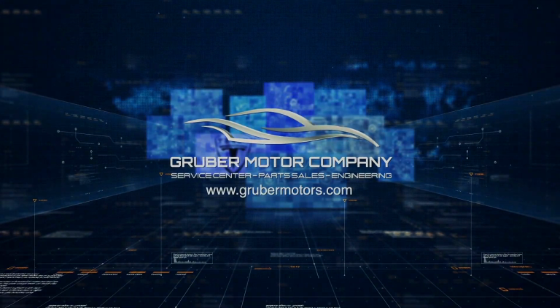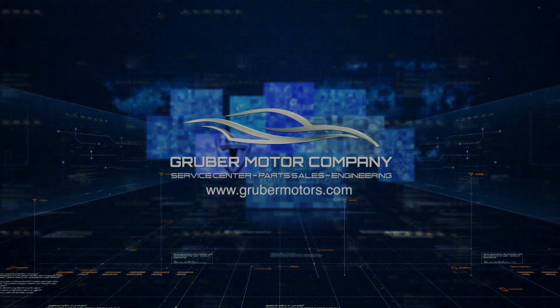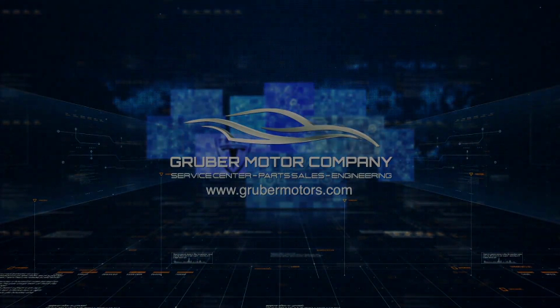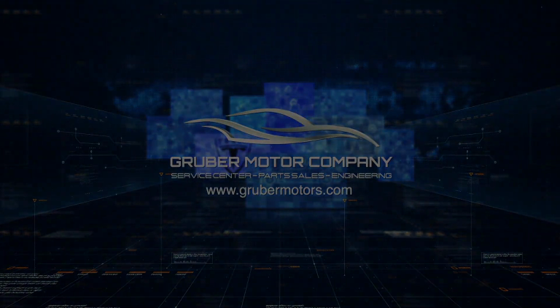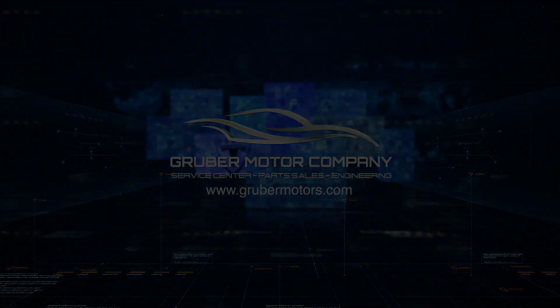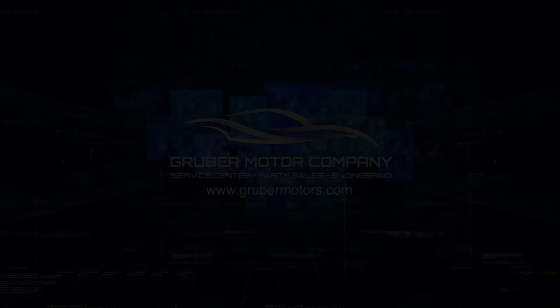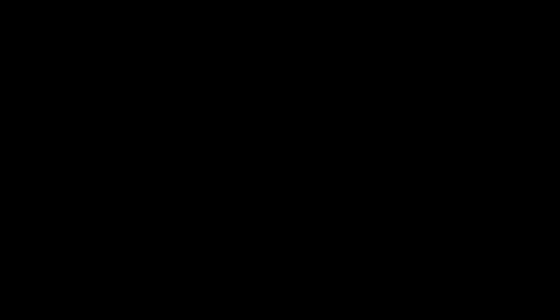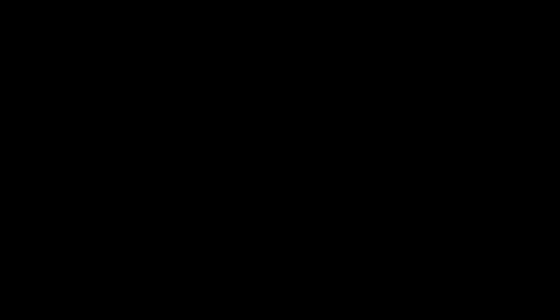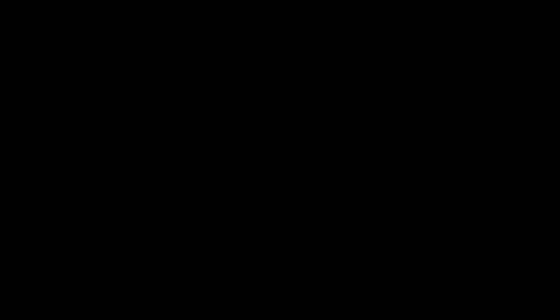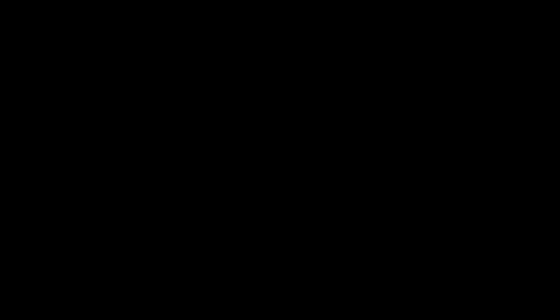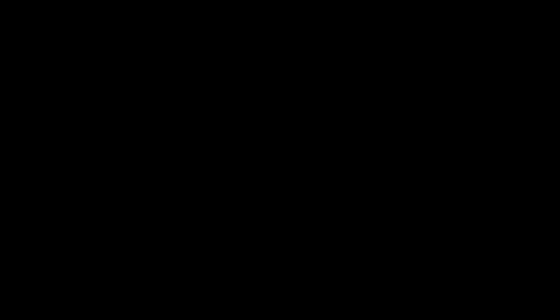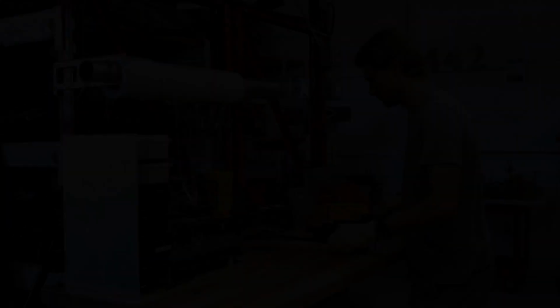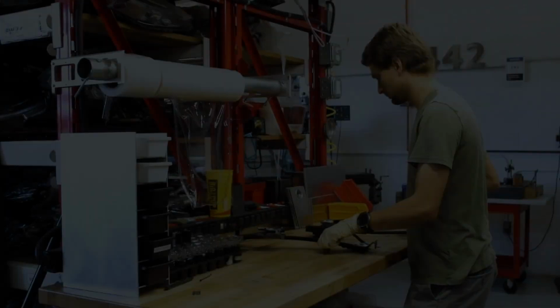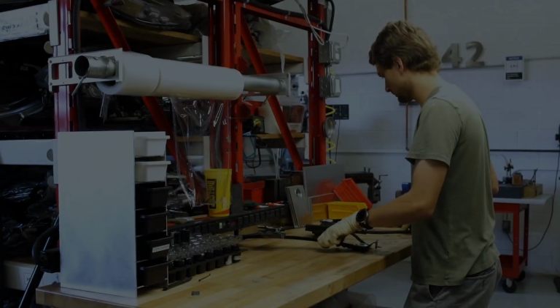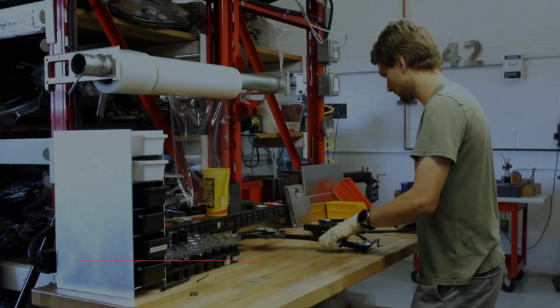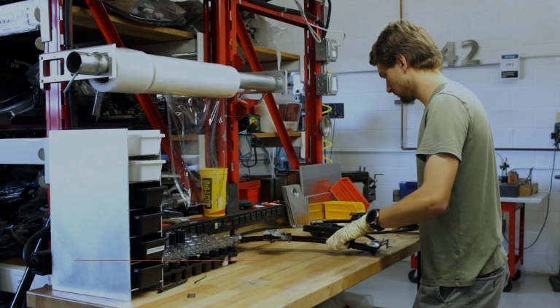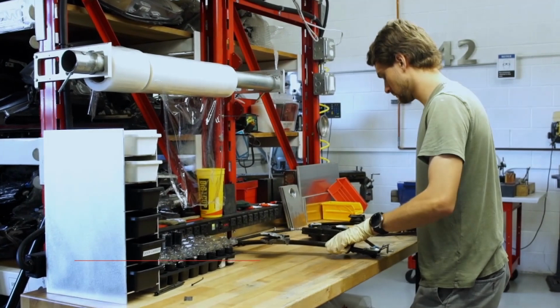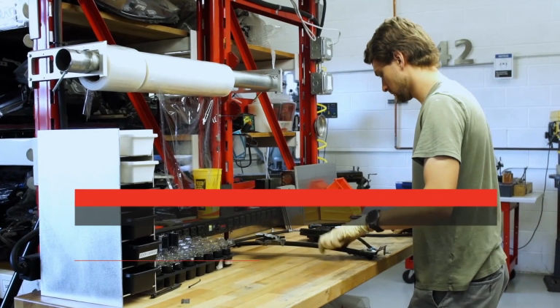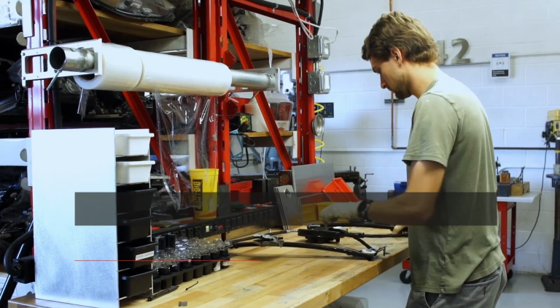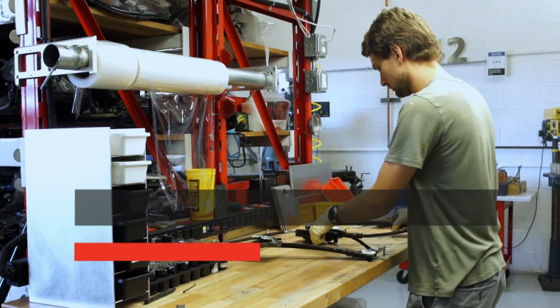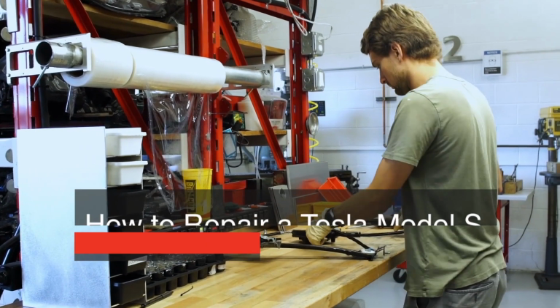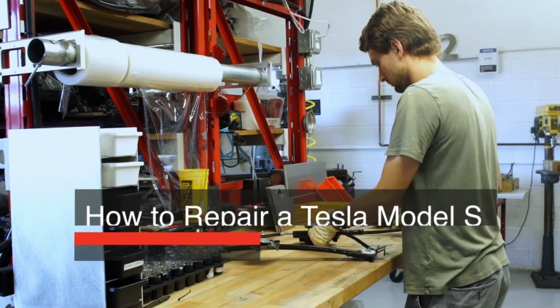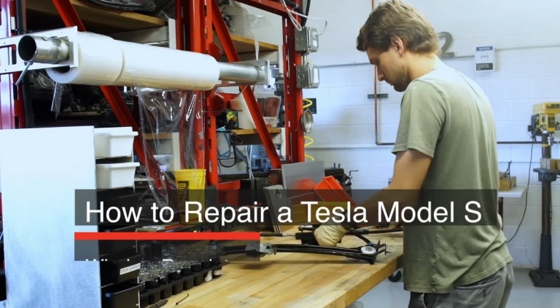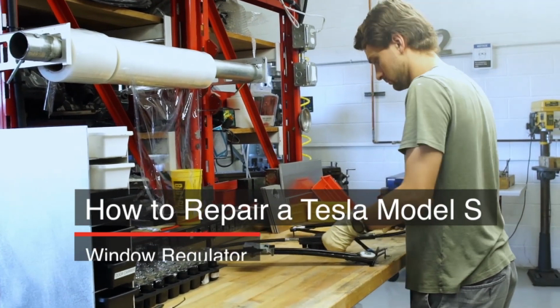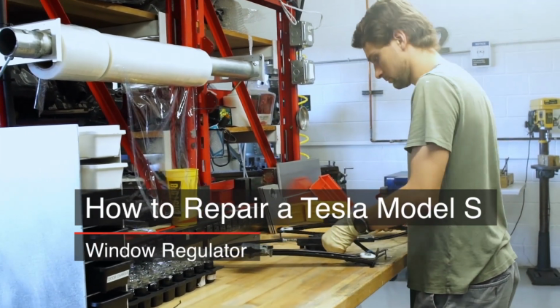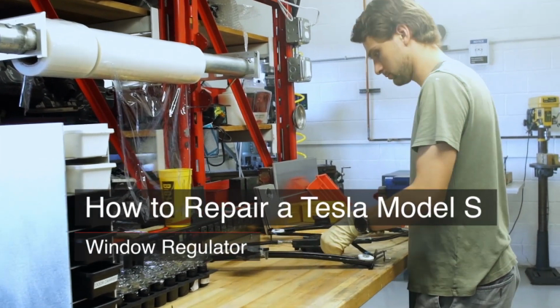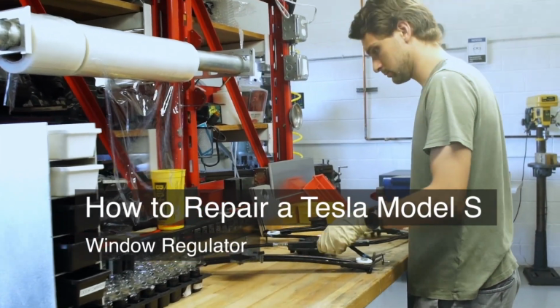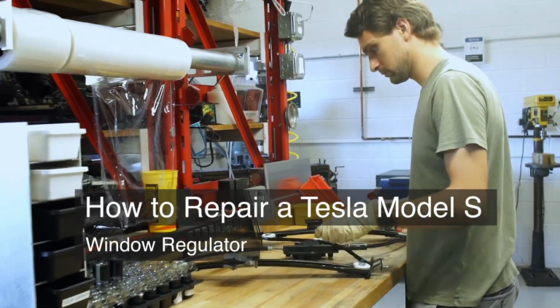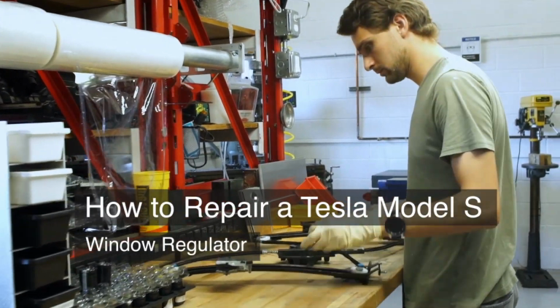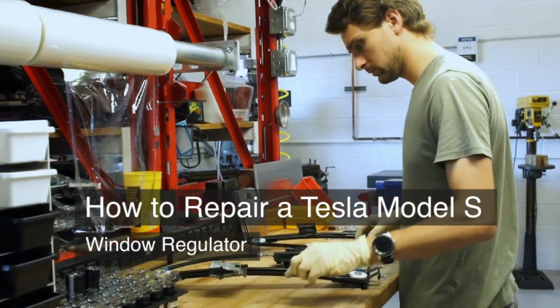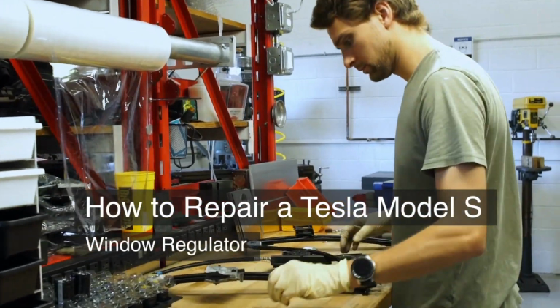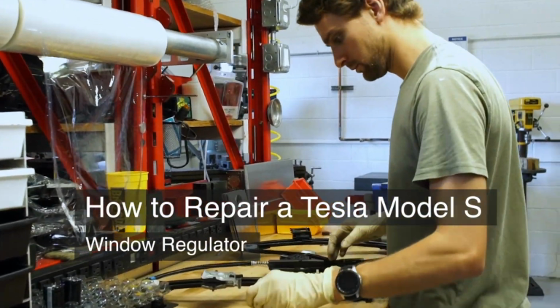Welcome back to Gruber Motor Company. Today we are going to show you how to repair your window regulator.